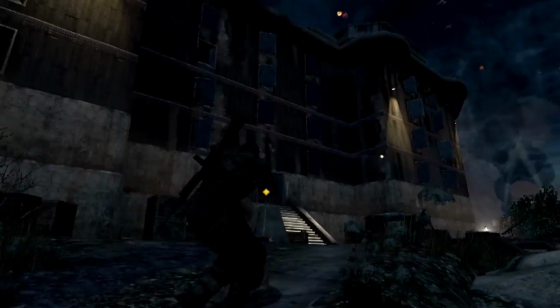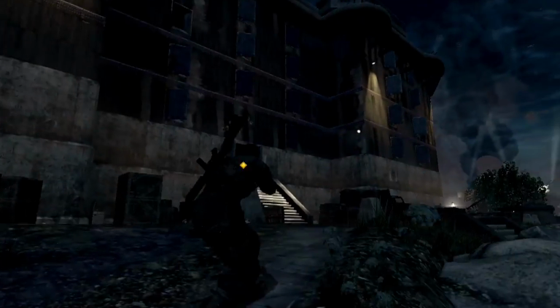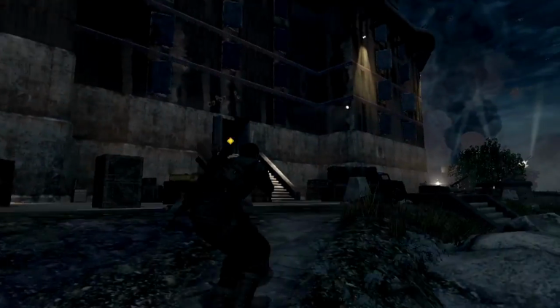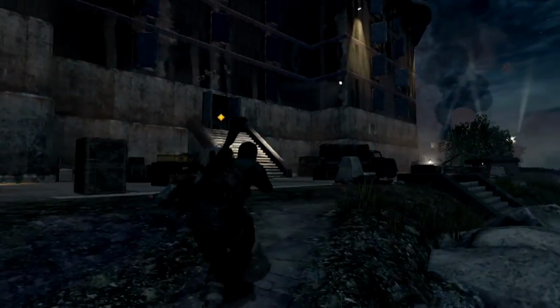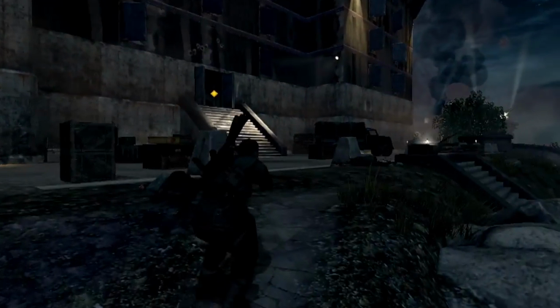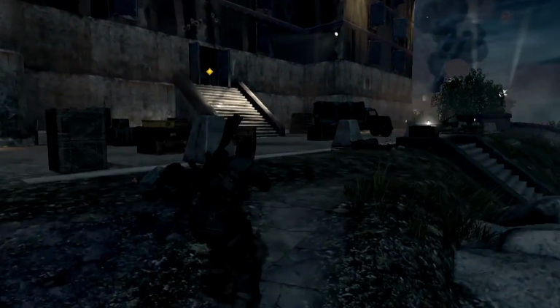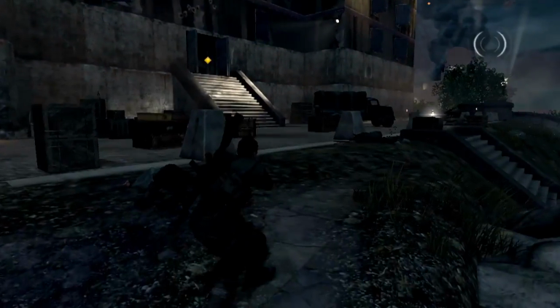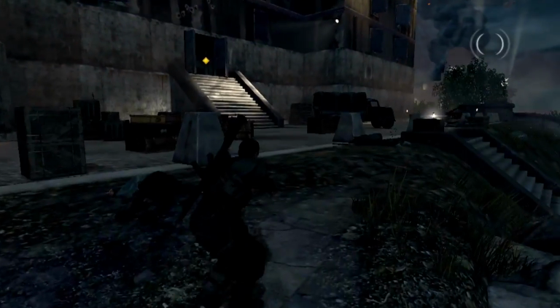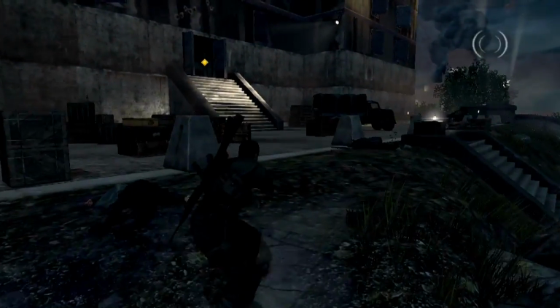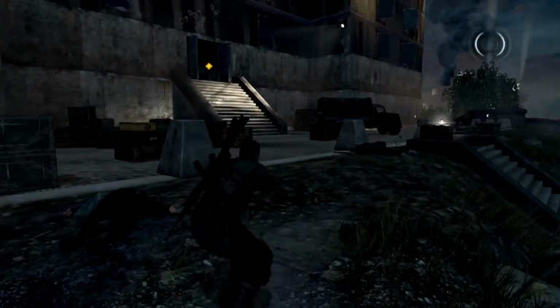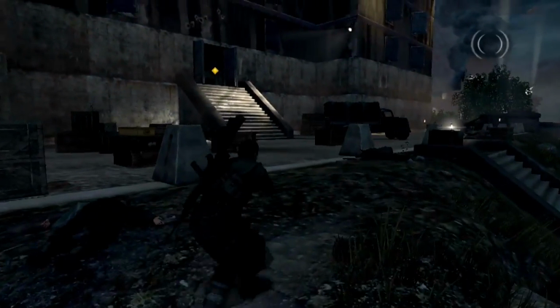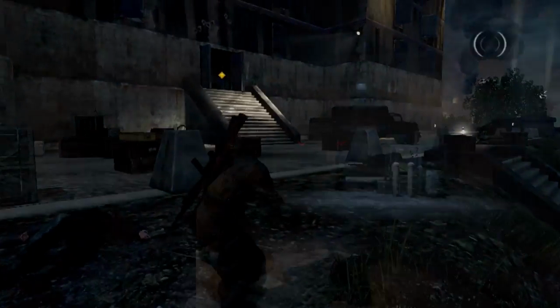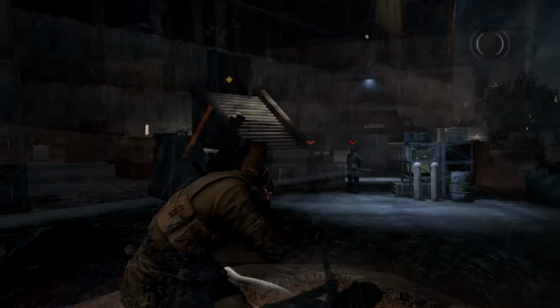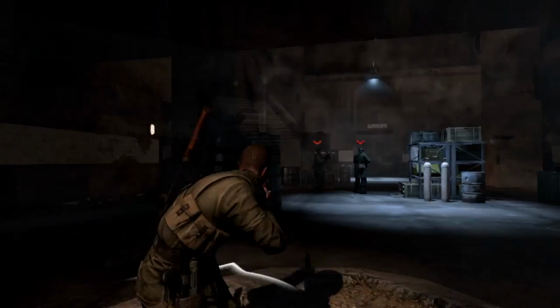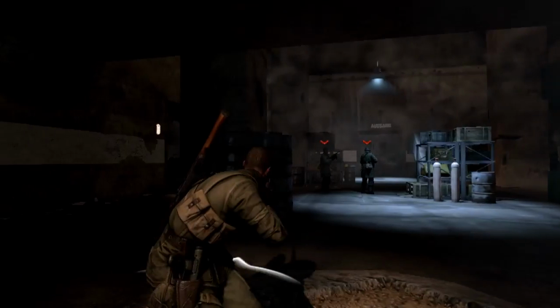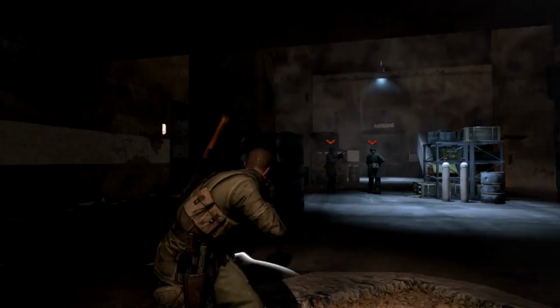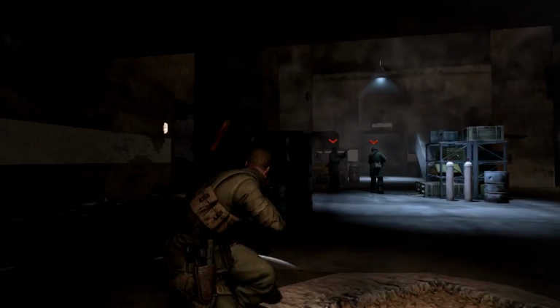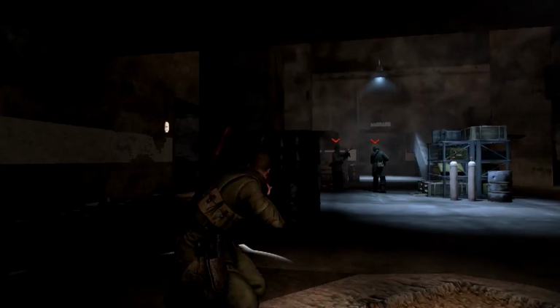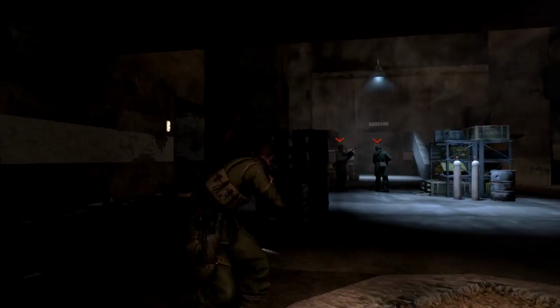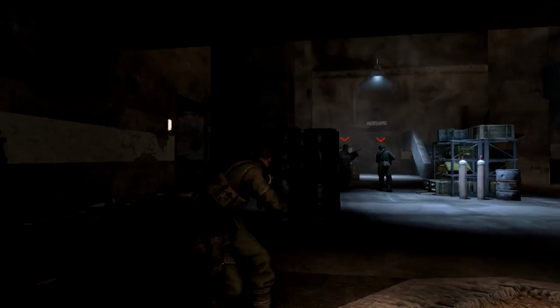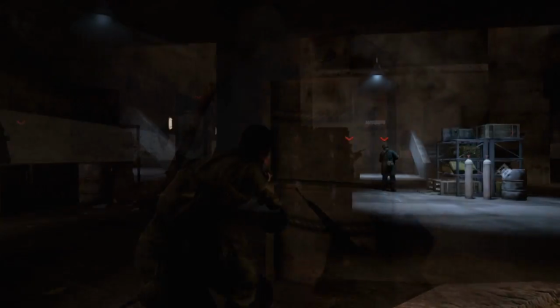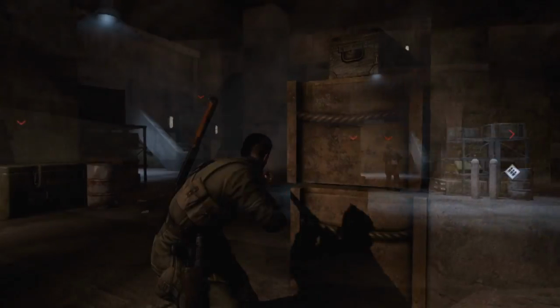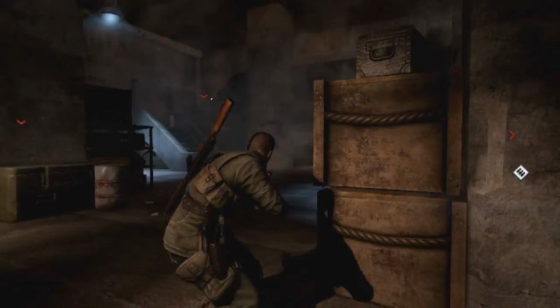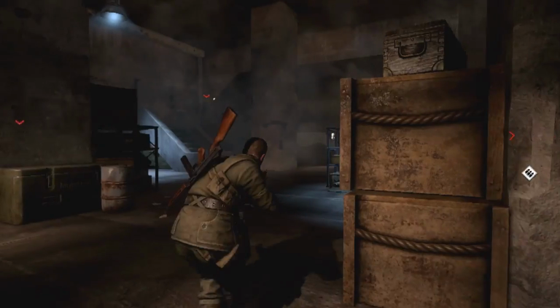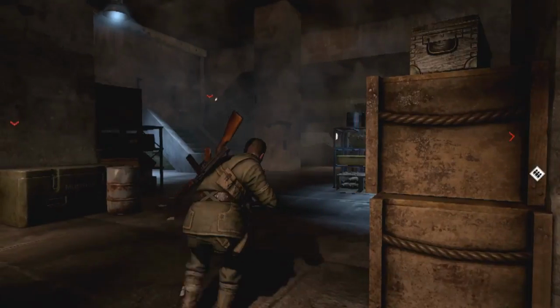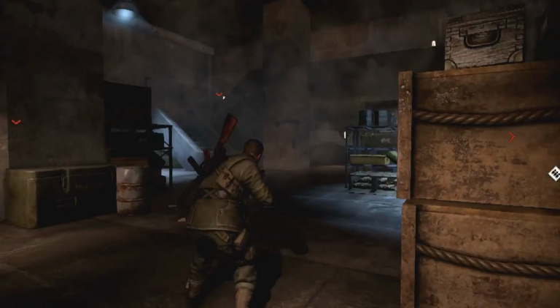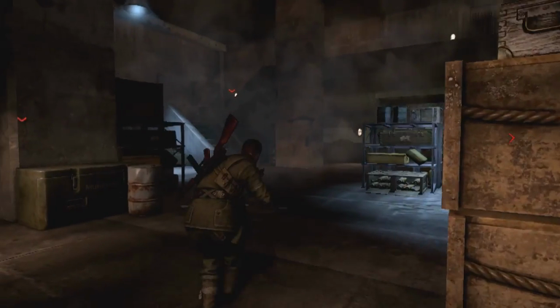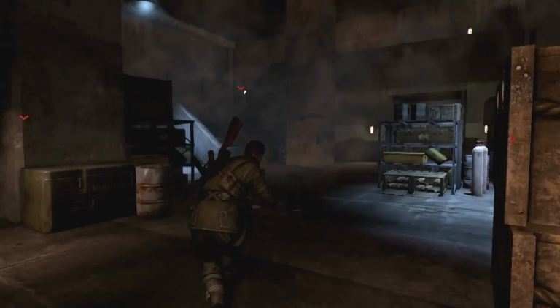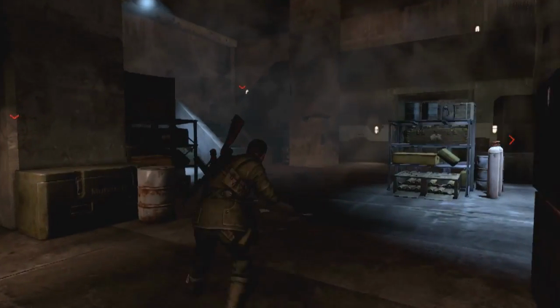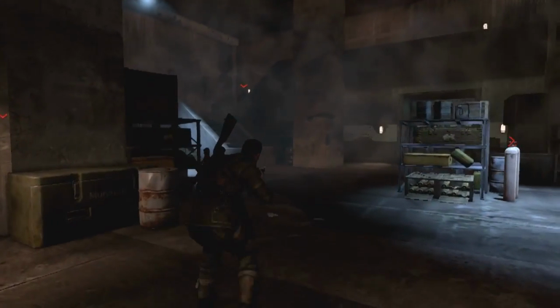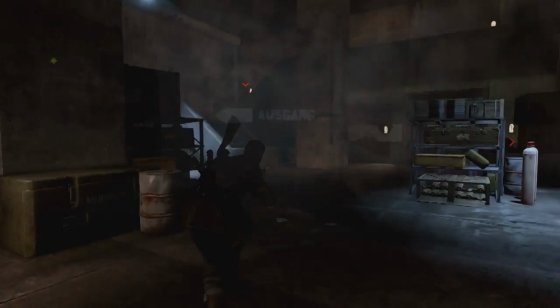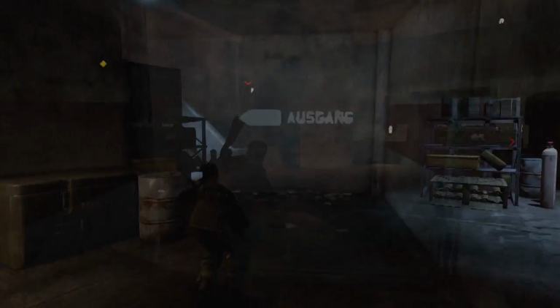Inside the Flak Tower, it really is like cat and mouse. Avoid soldiers at all costs and make your way to the roof.